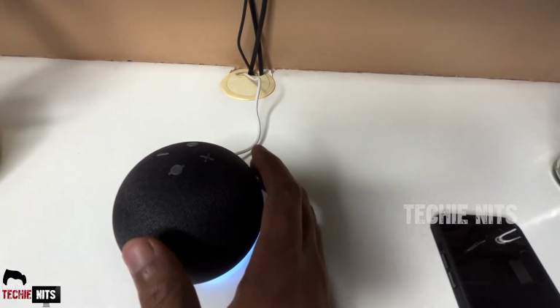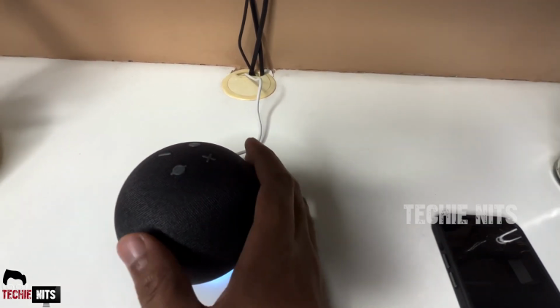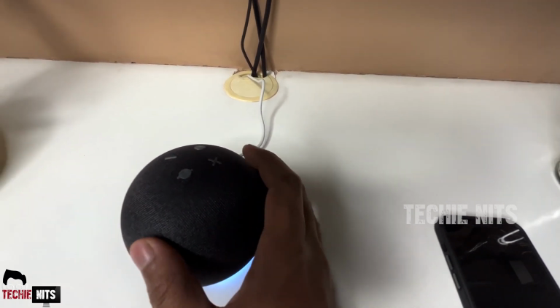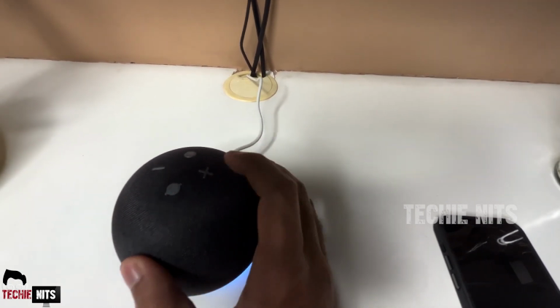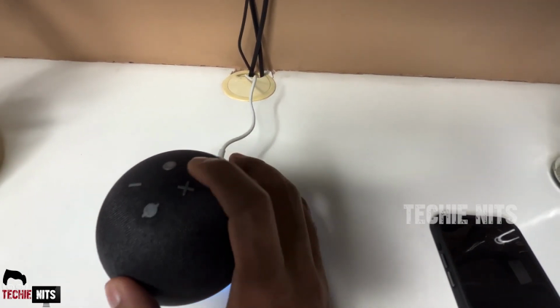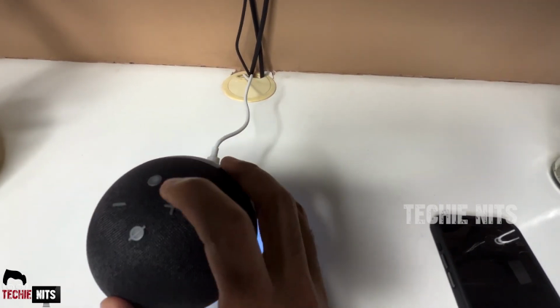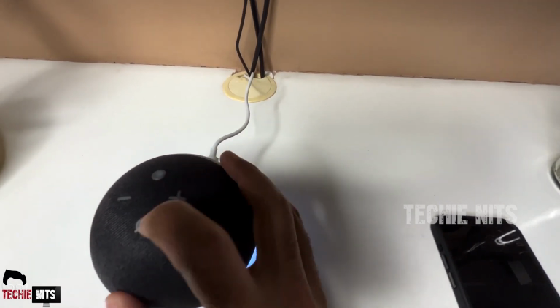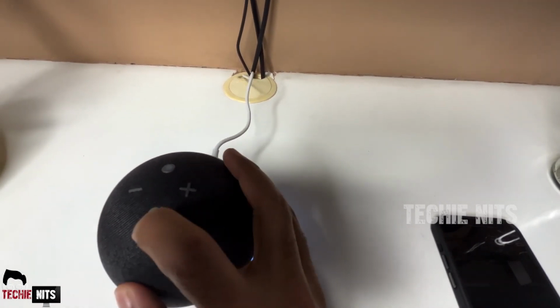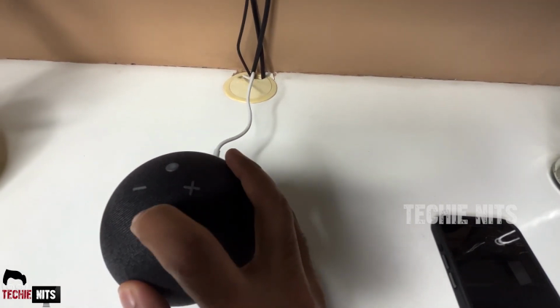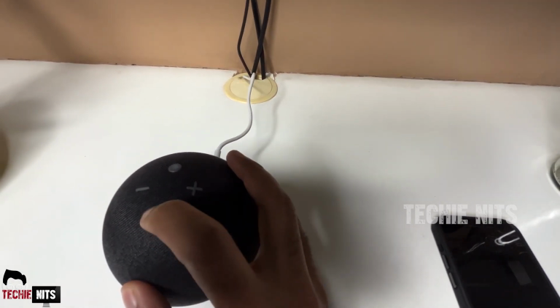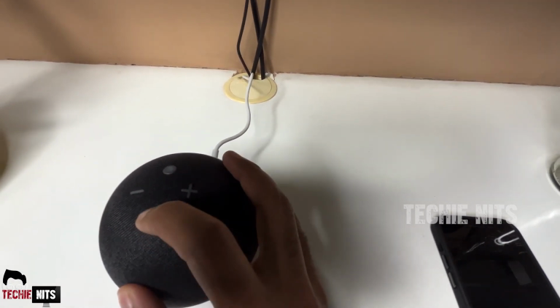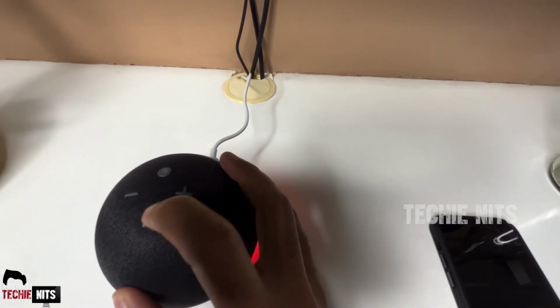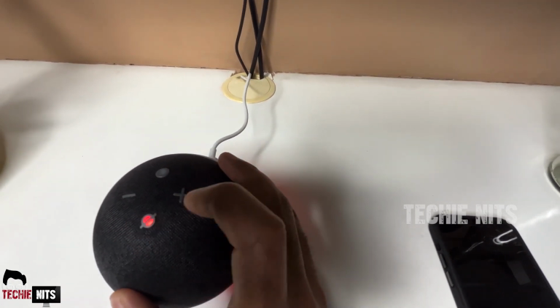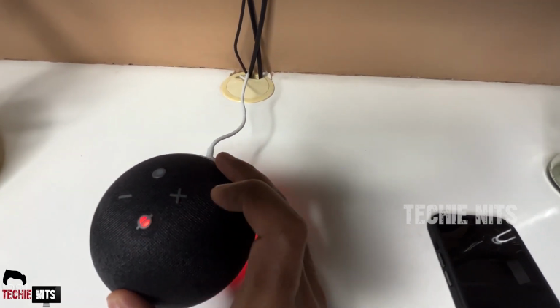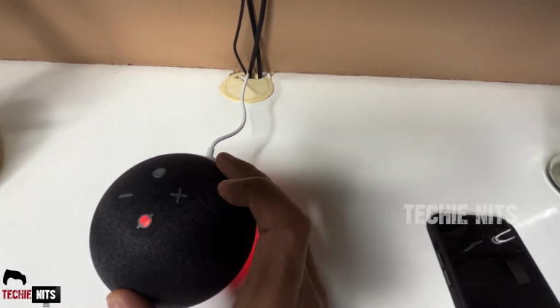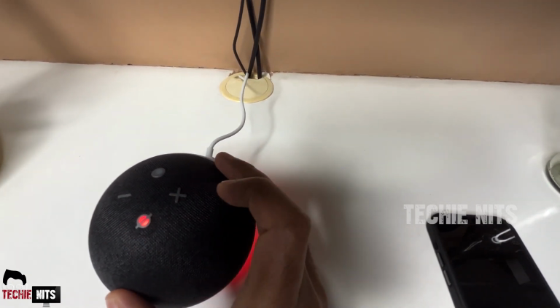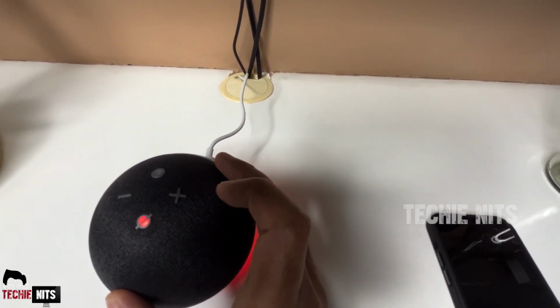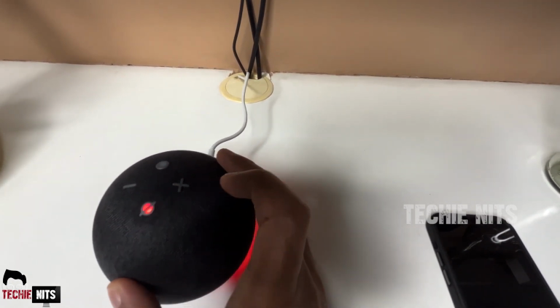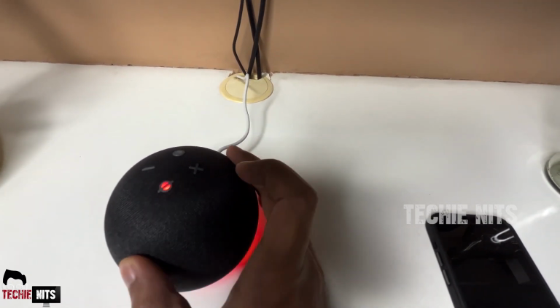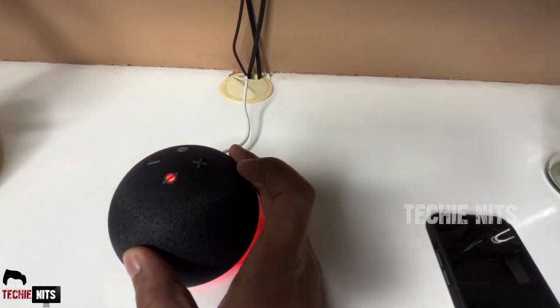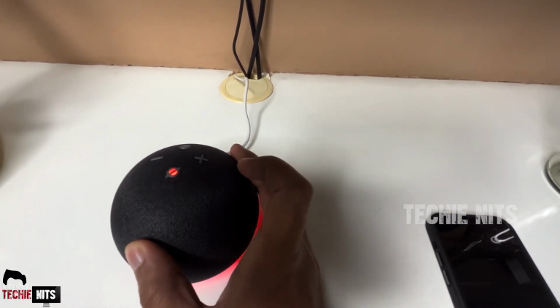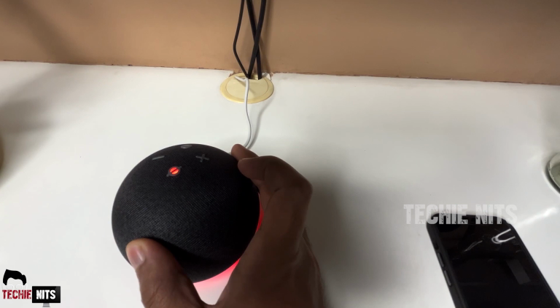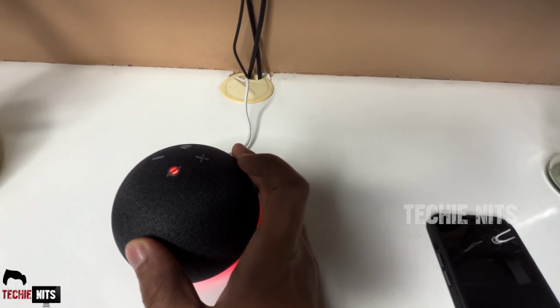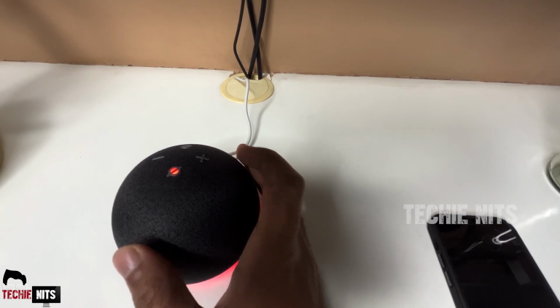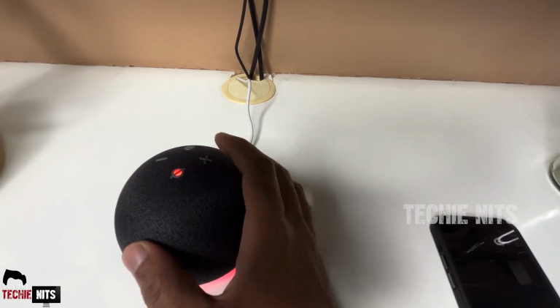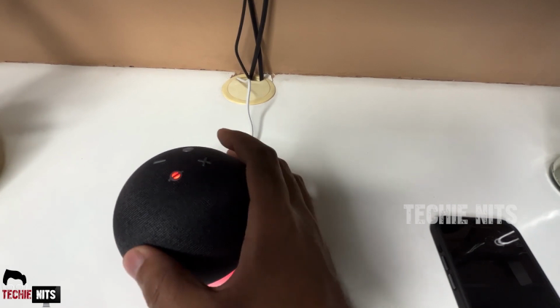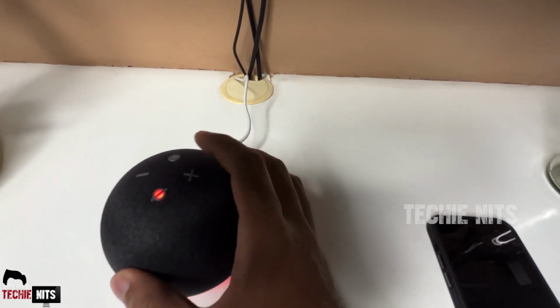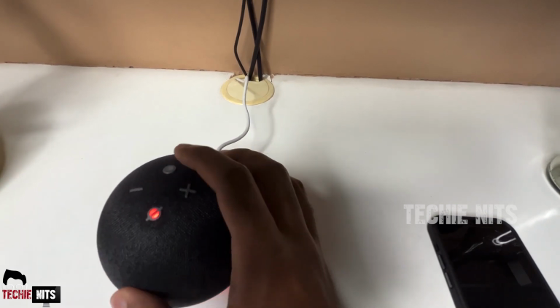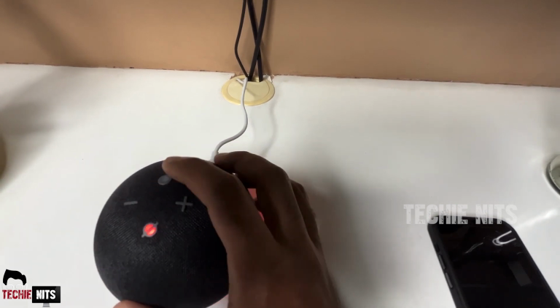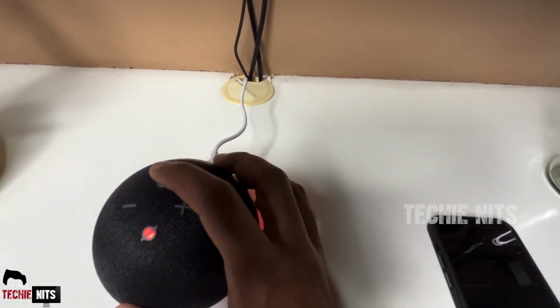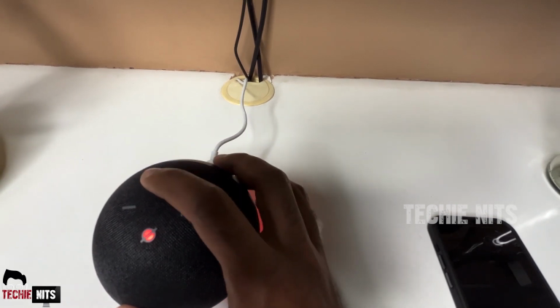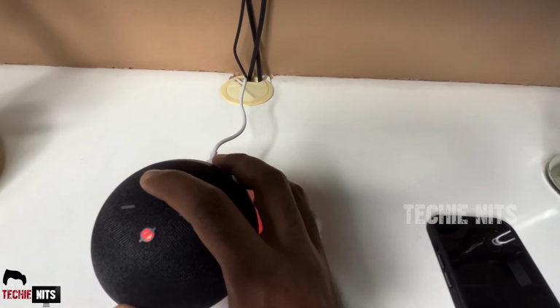If you don't want Alexa to hear whatever you speak, you can press the mute button. It's great for your privacy.